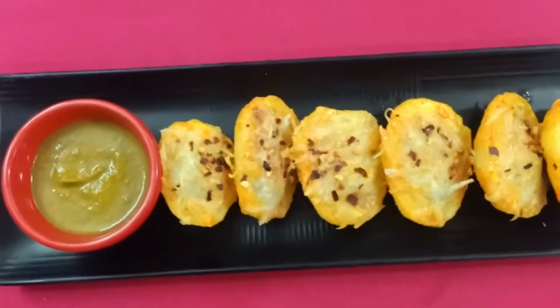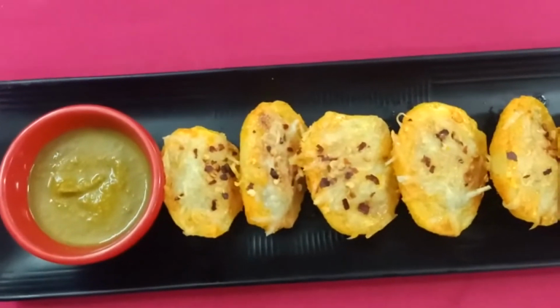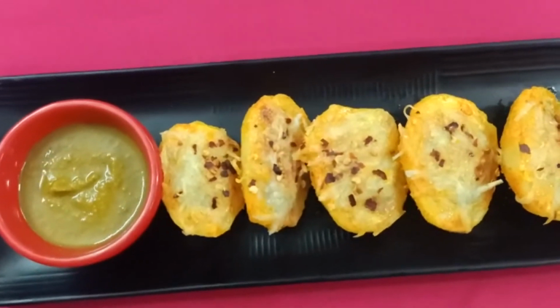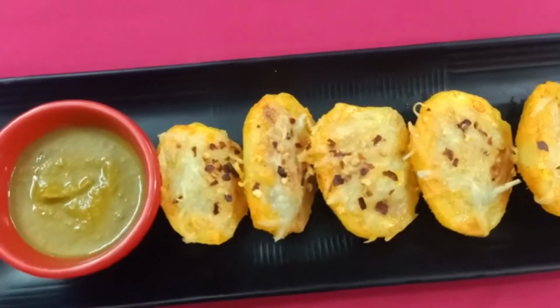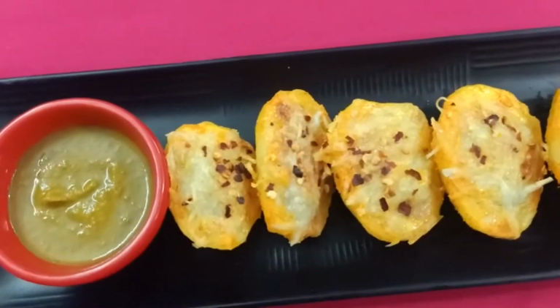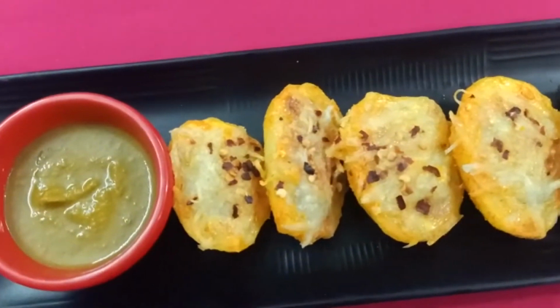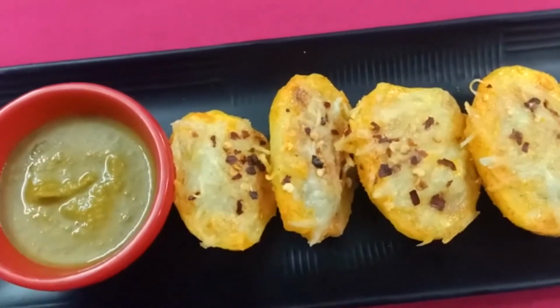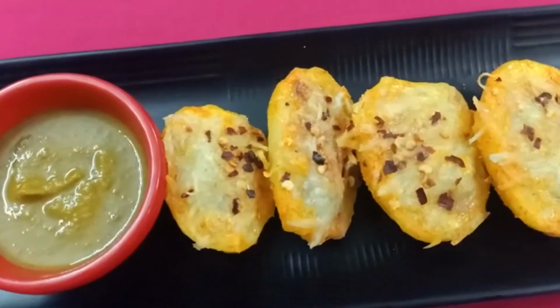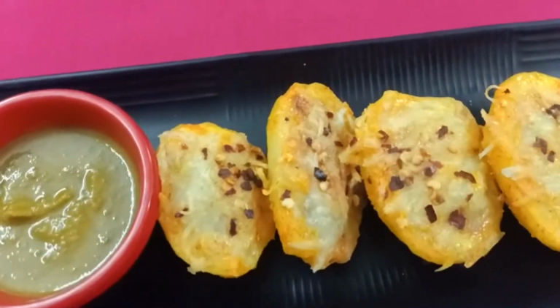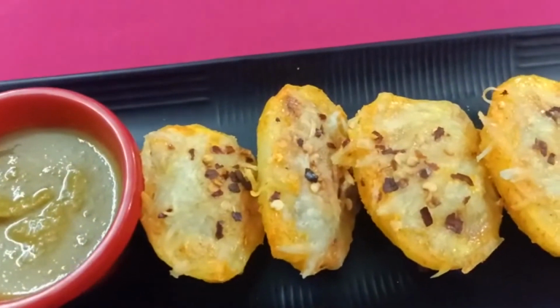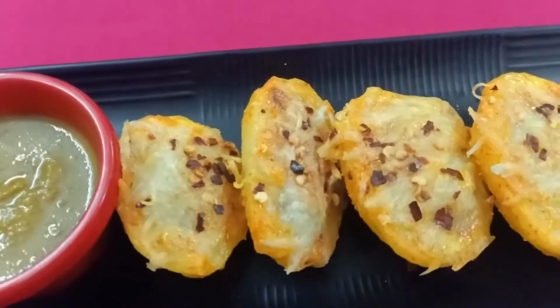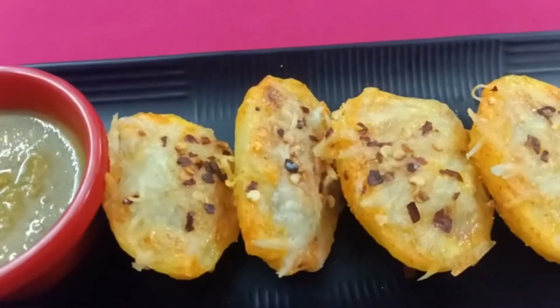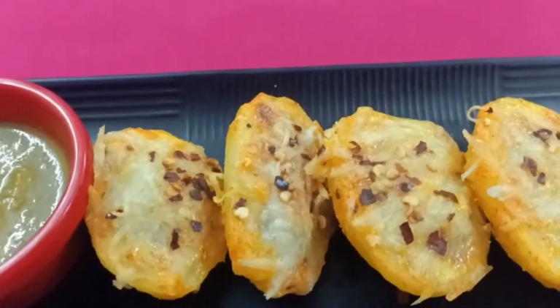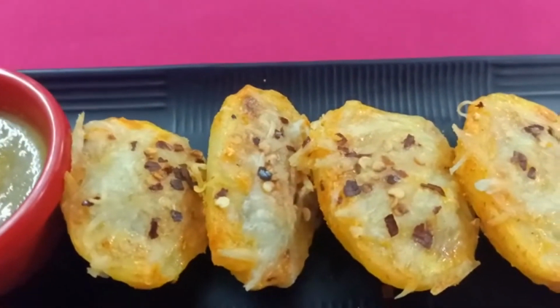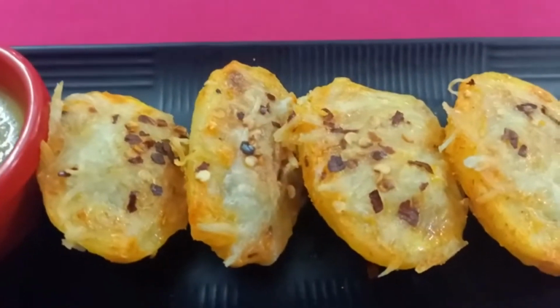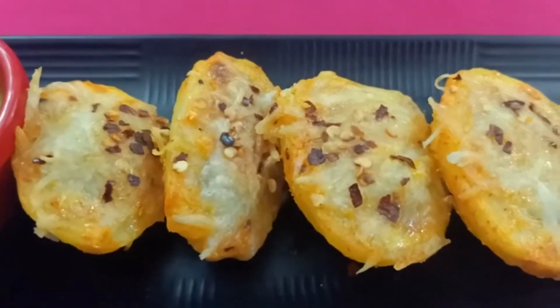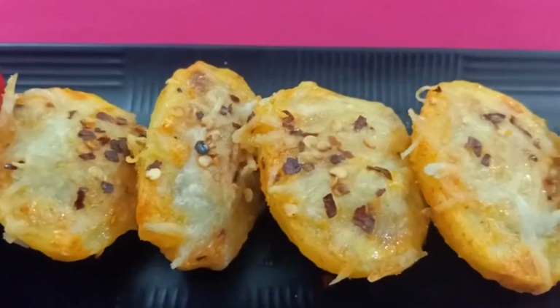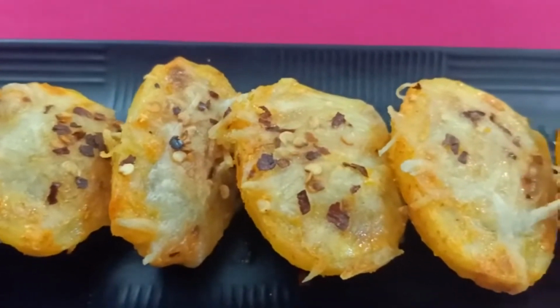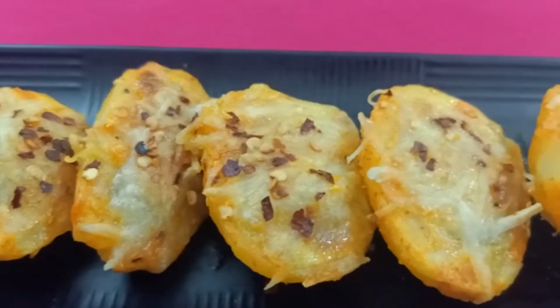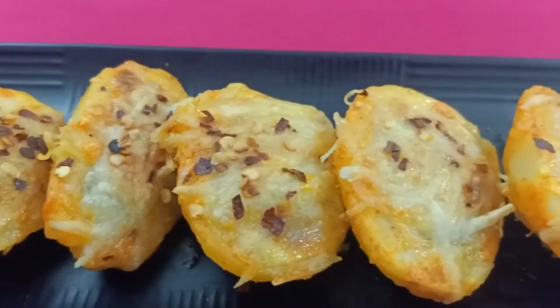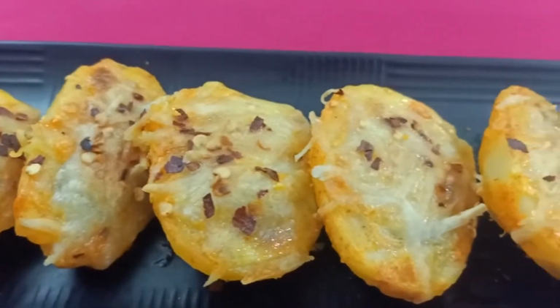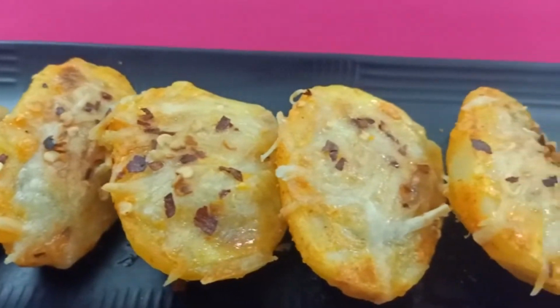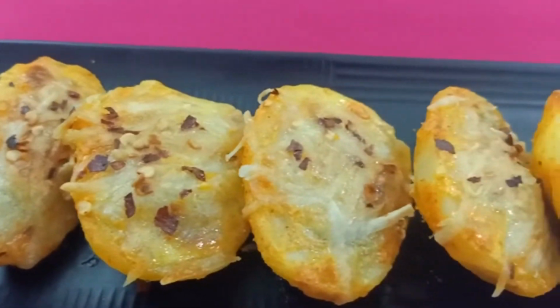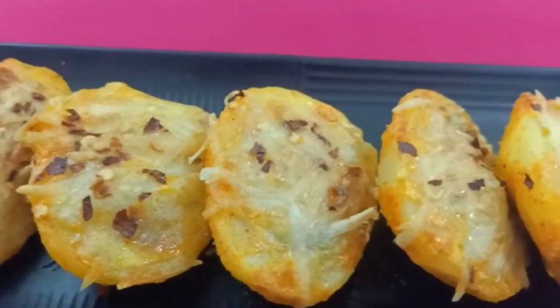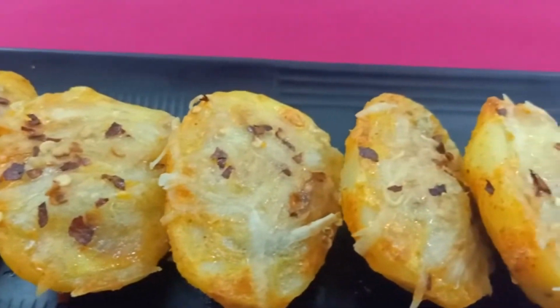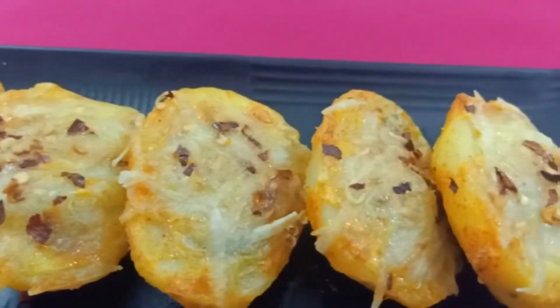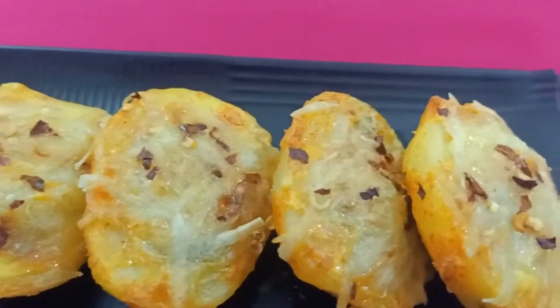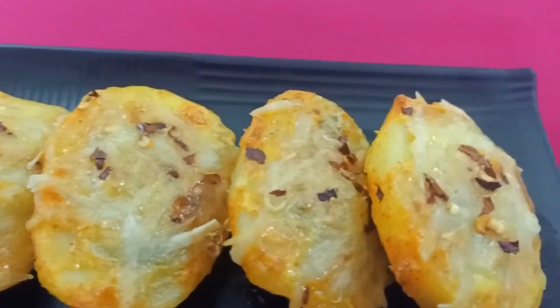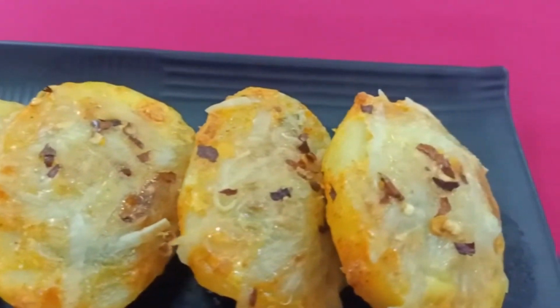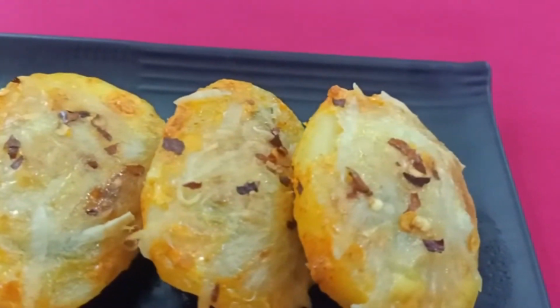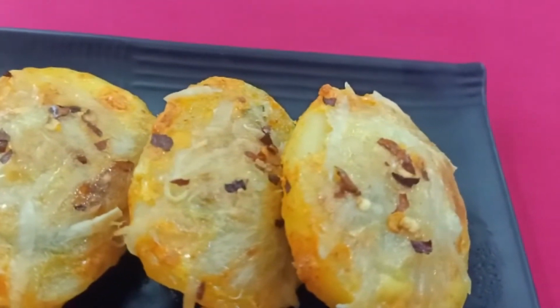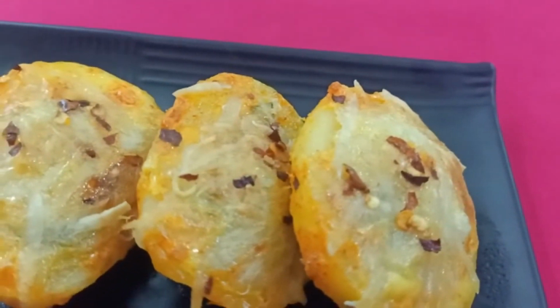This is baked potato boat stuffed with cheesy eggs. Serve it hot along with your favorite chutney.